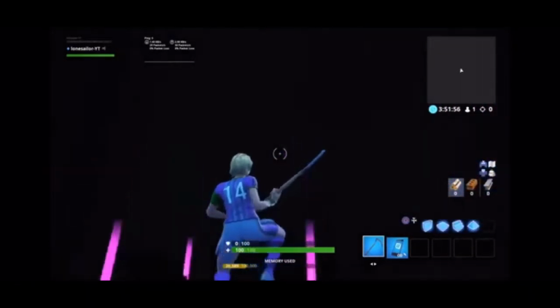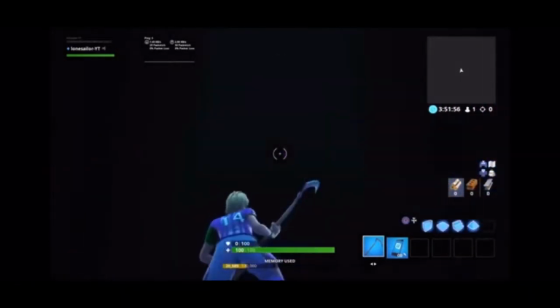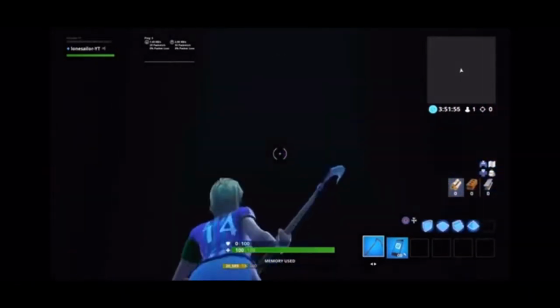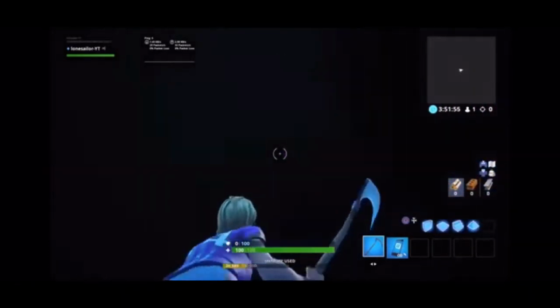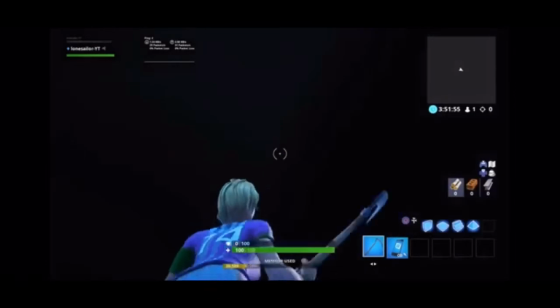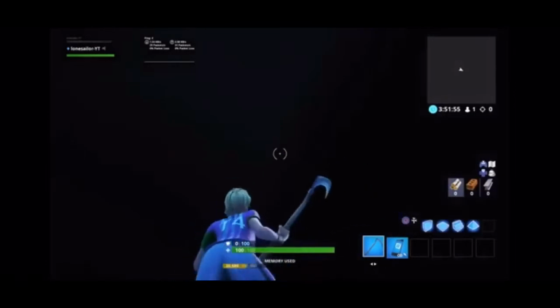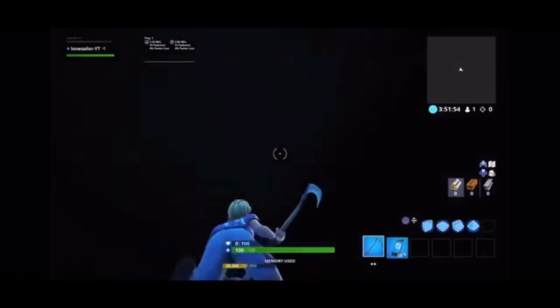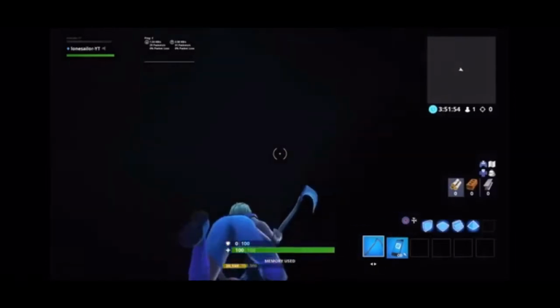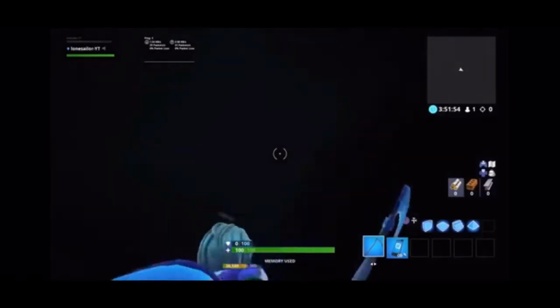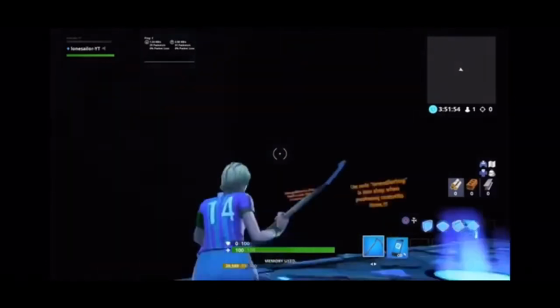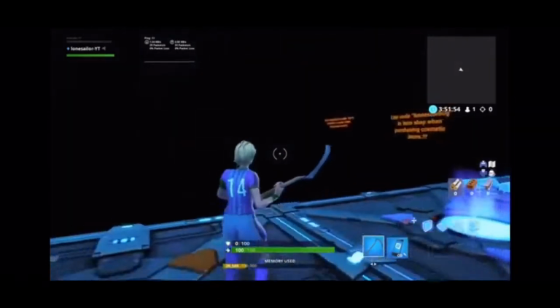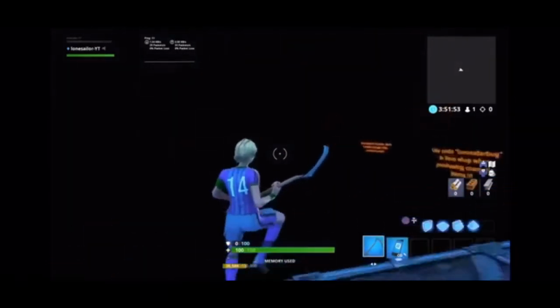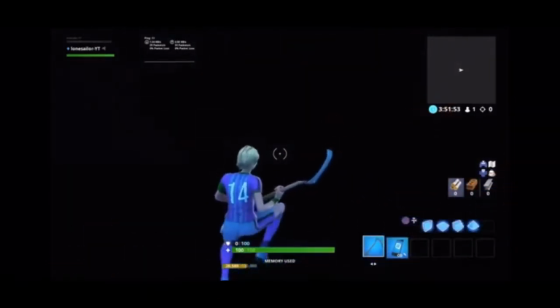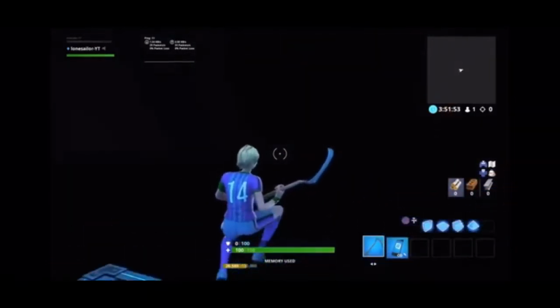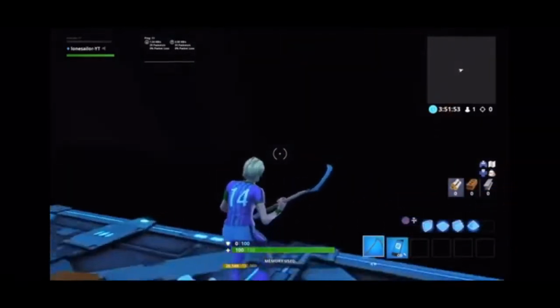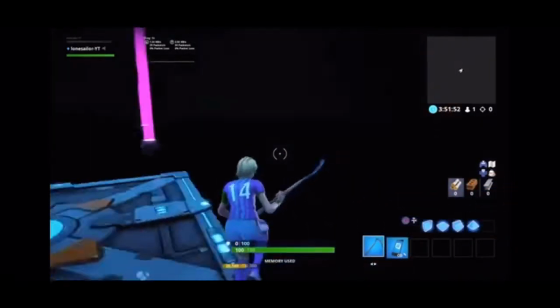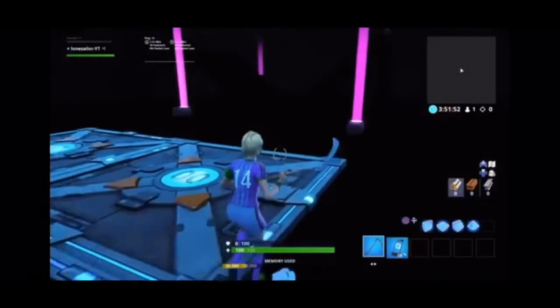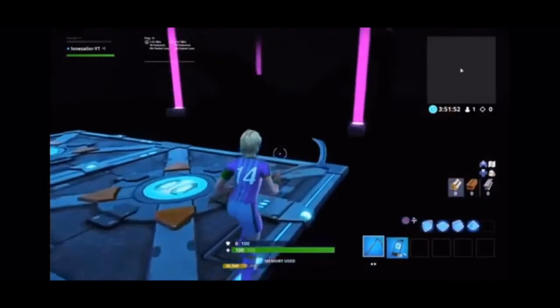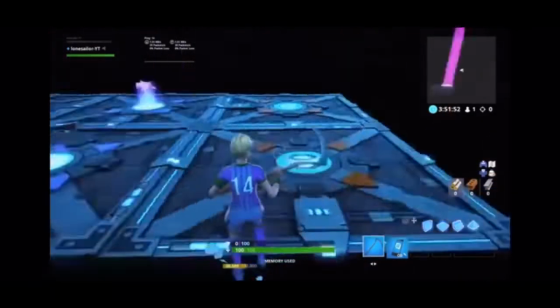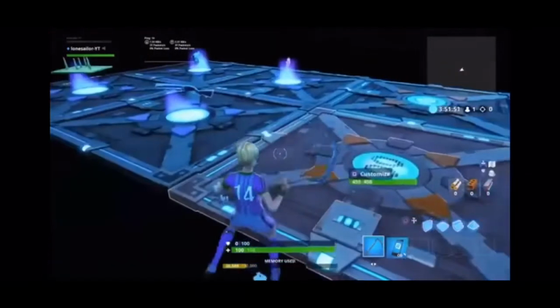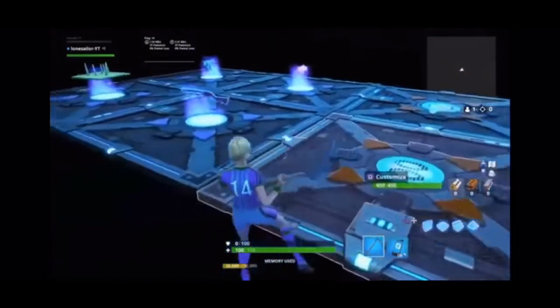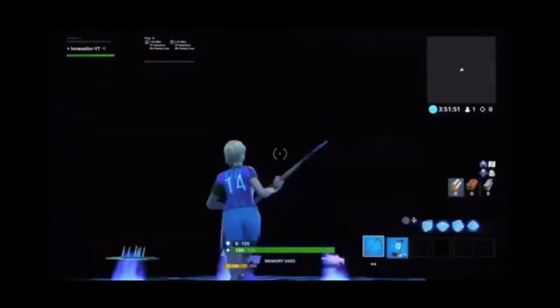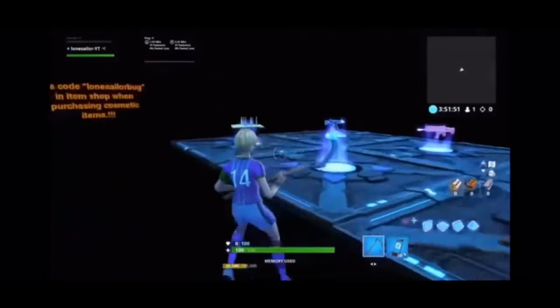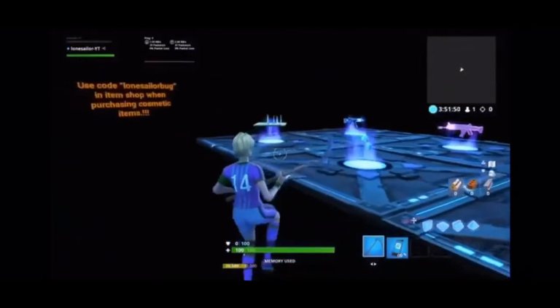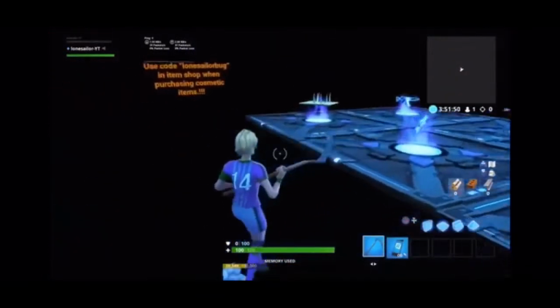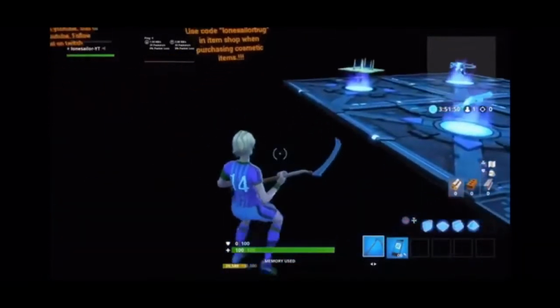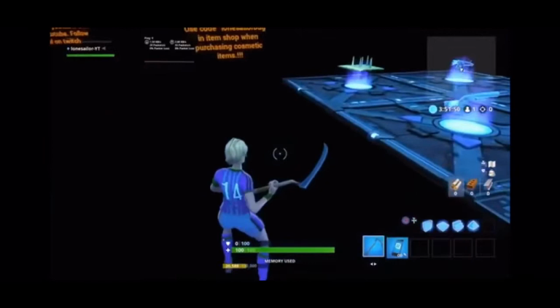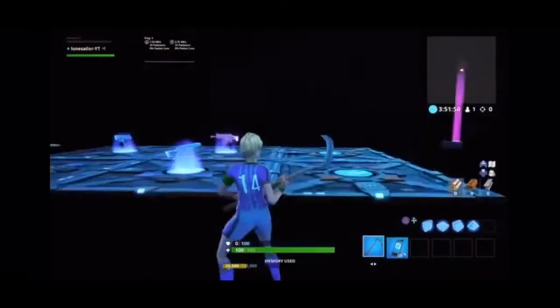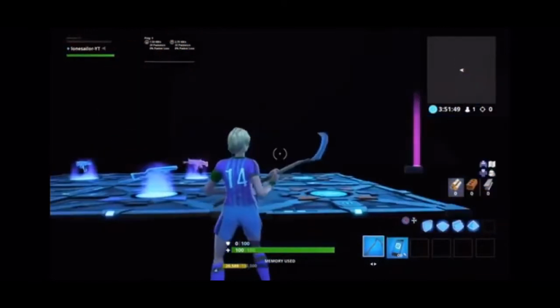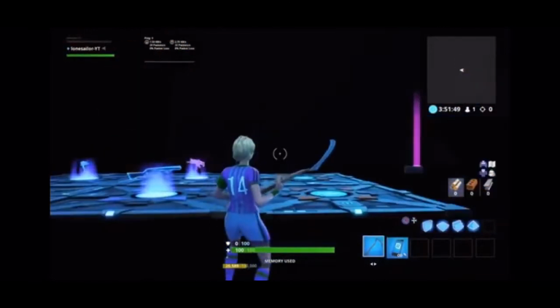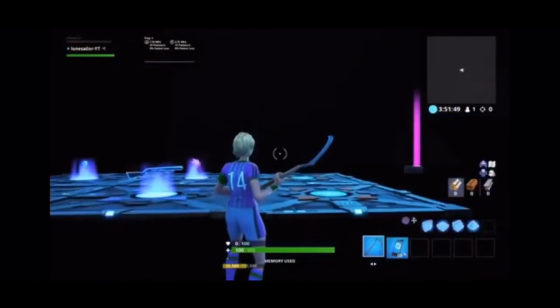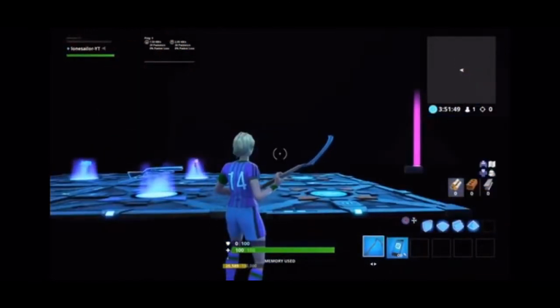This is the island, the Finnish island — FaZe Sway's island. The way we did it is we took the black prefab. It's right here.